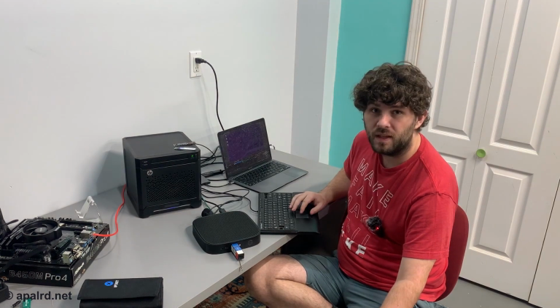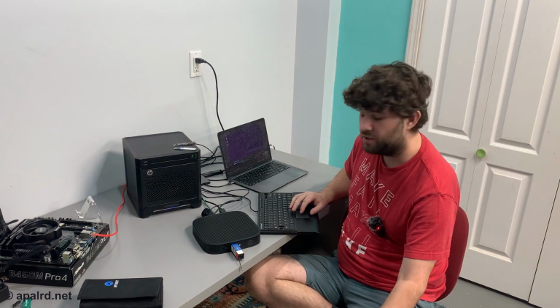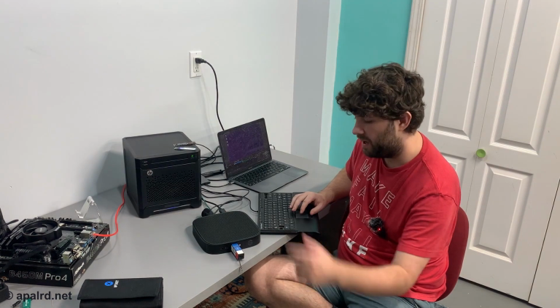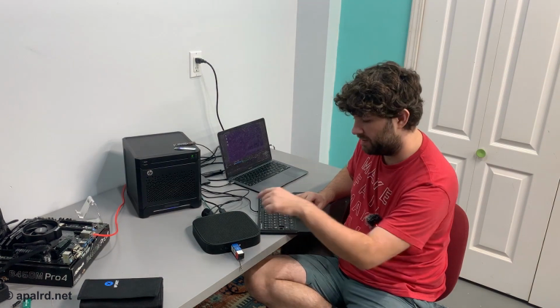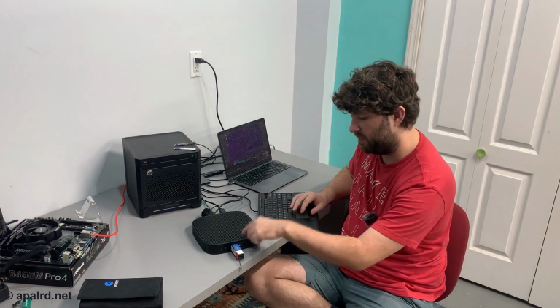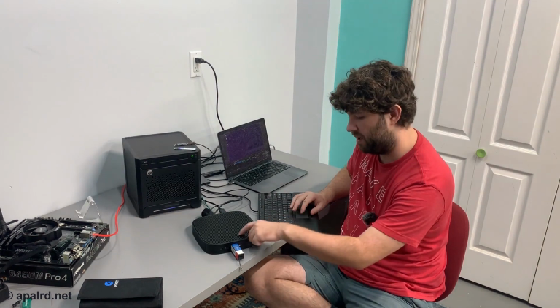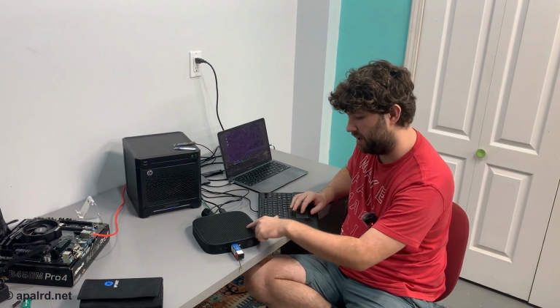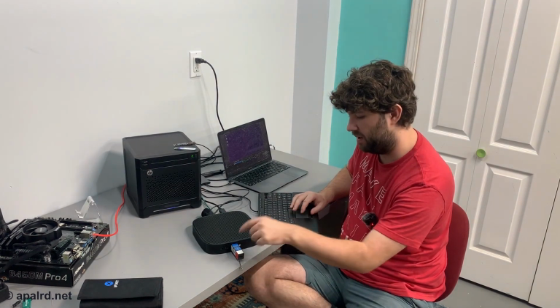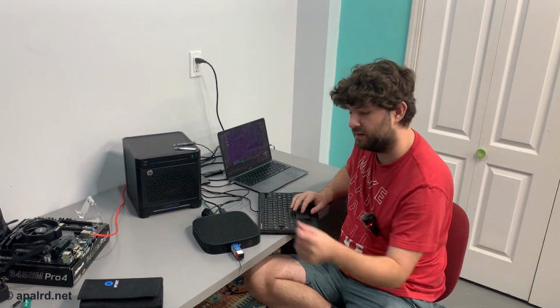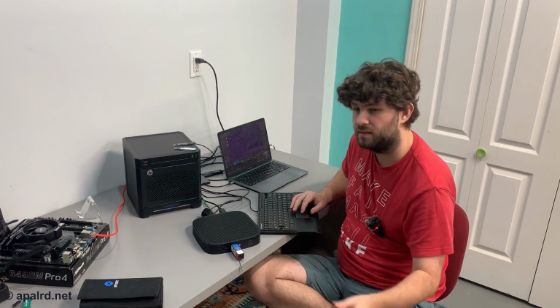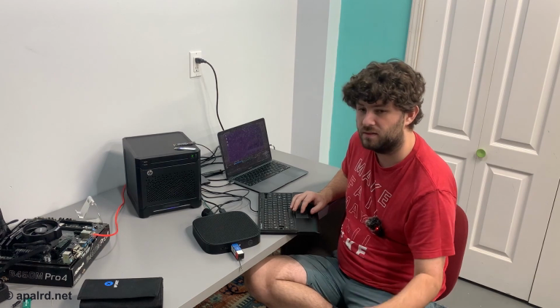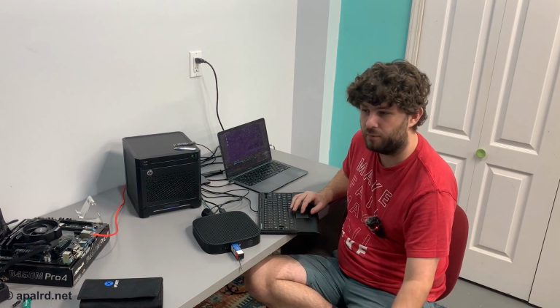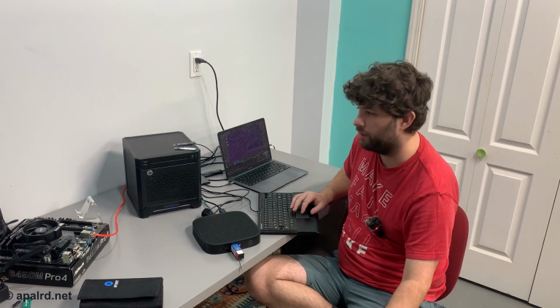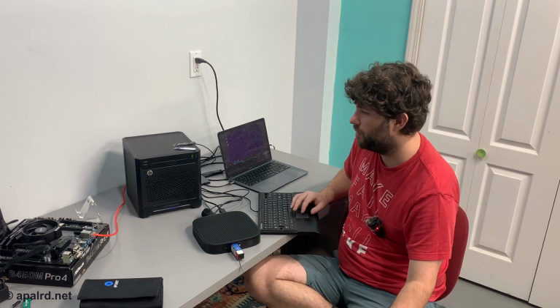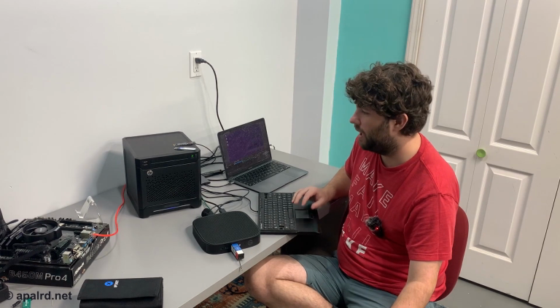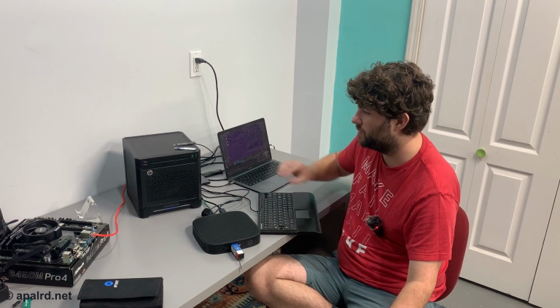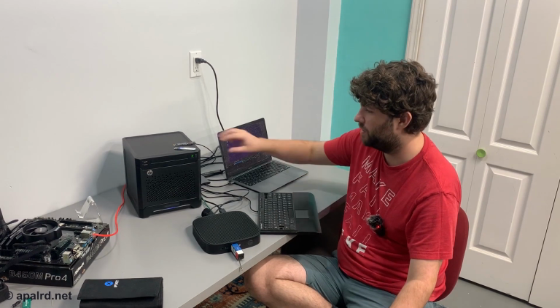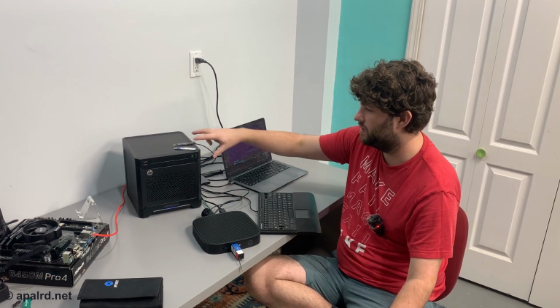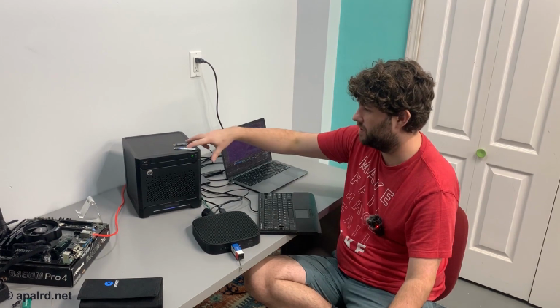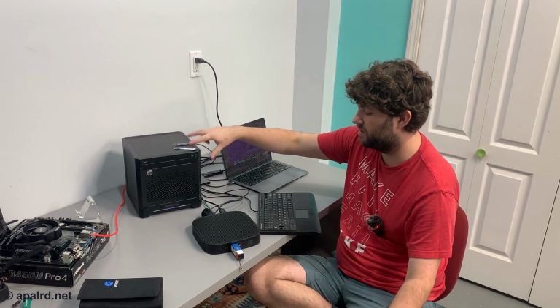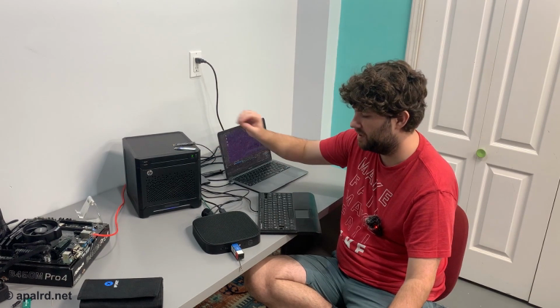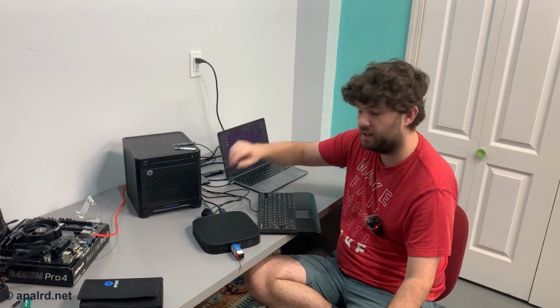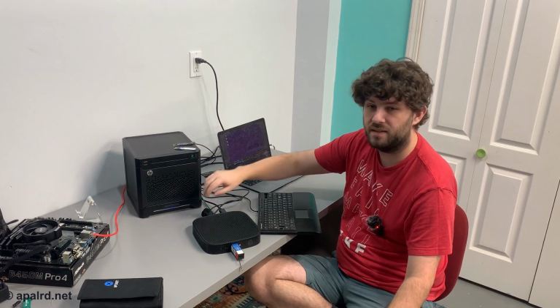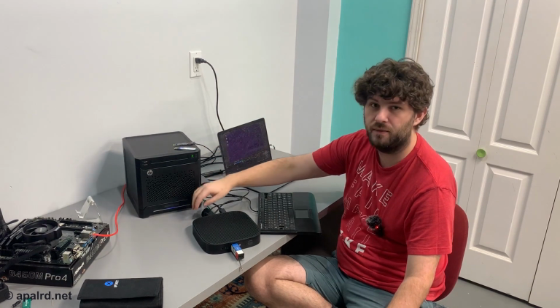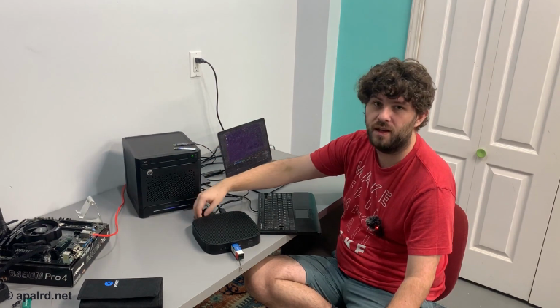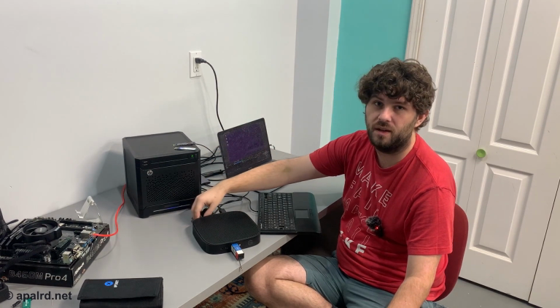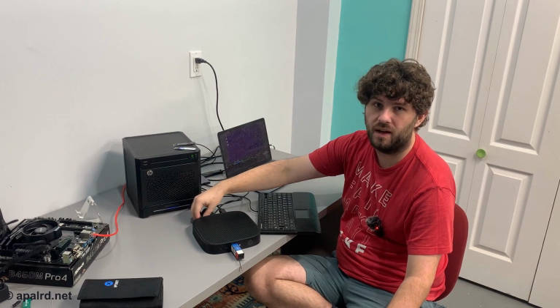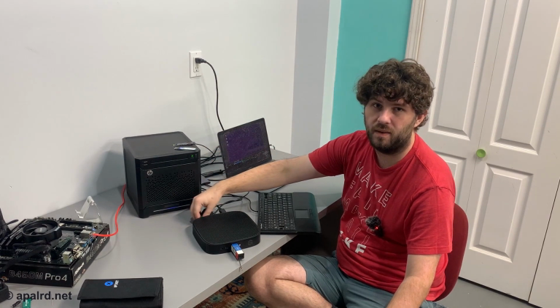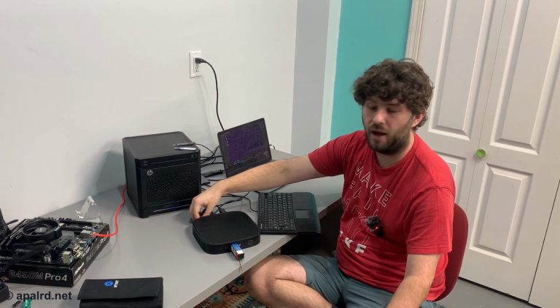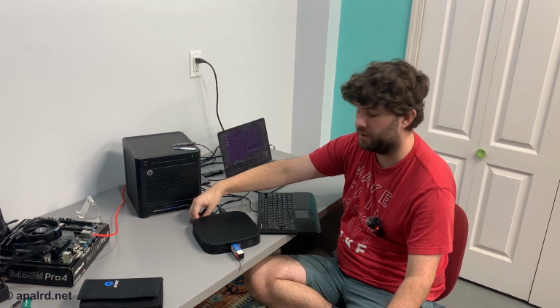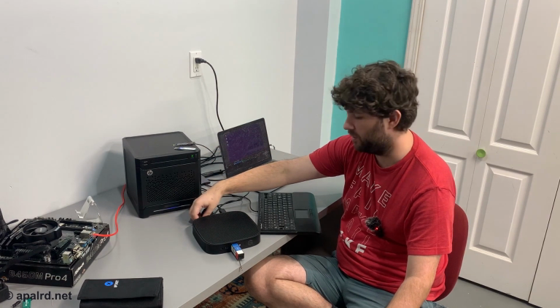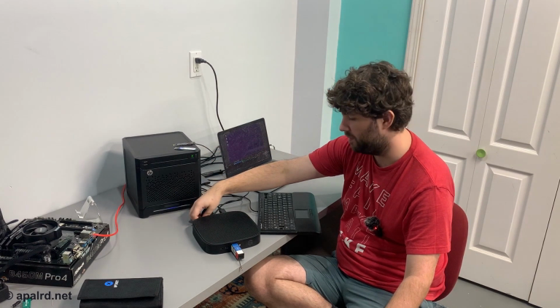That's my software review. Now let's put these SSDs in and see if we can detect them and how they show up.